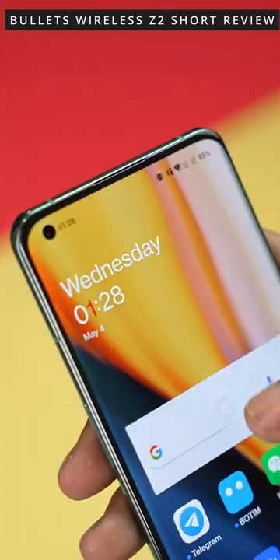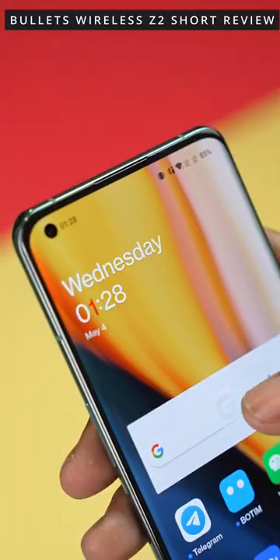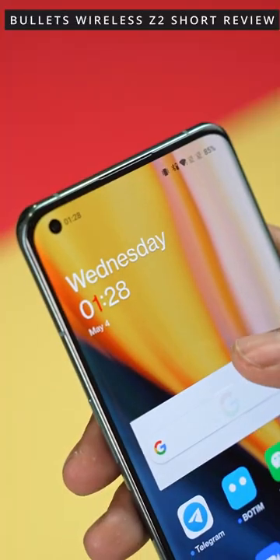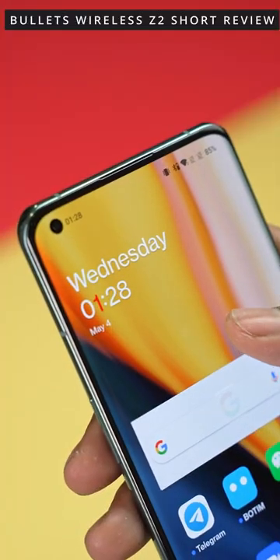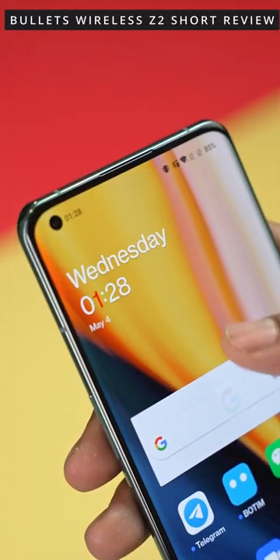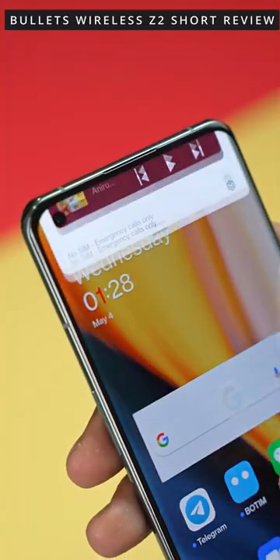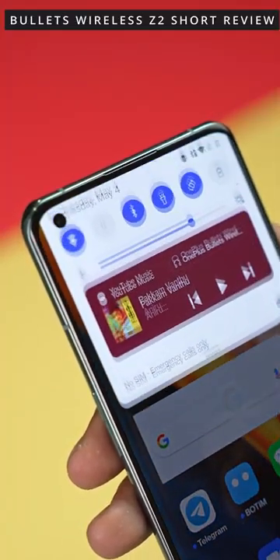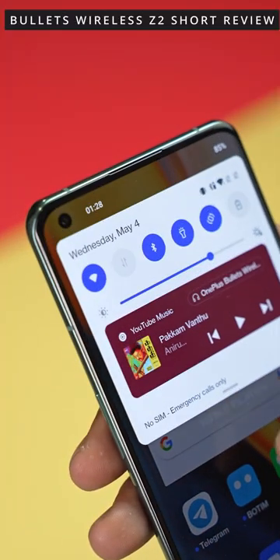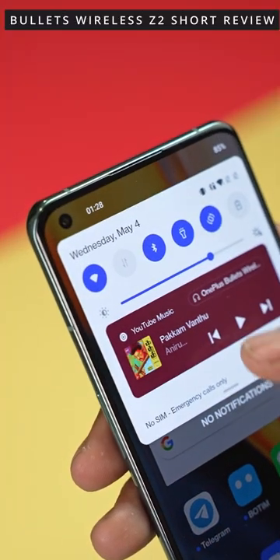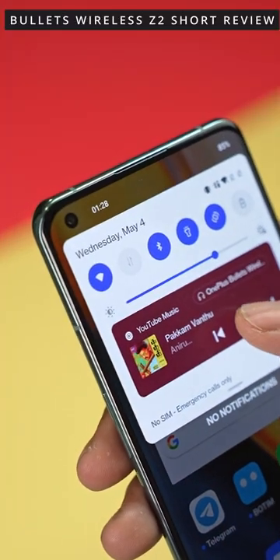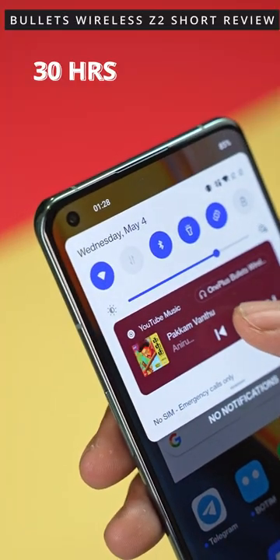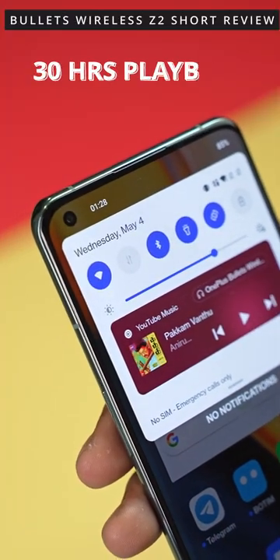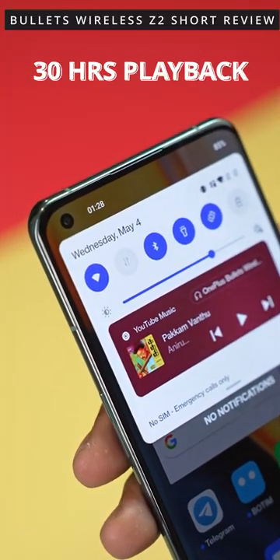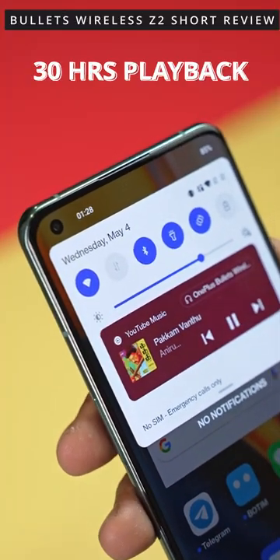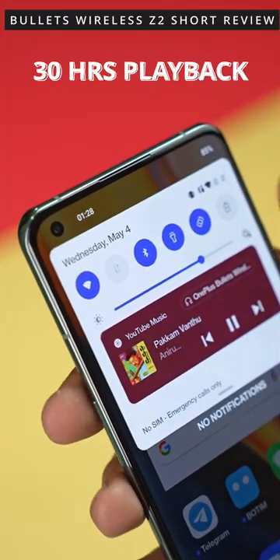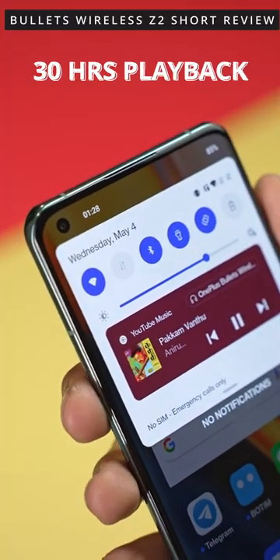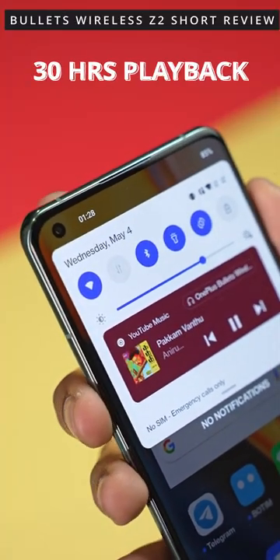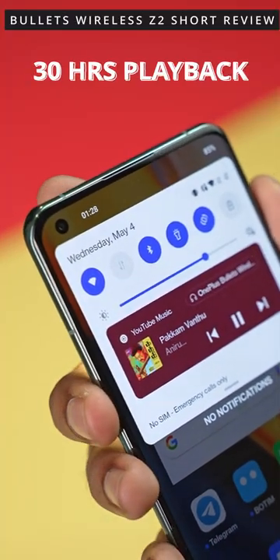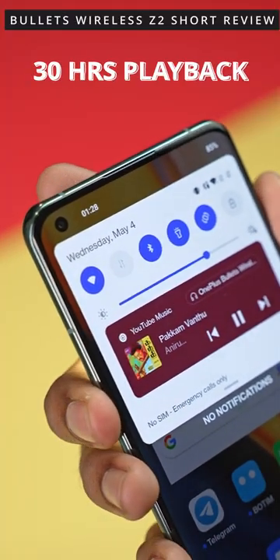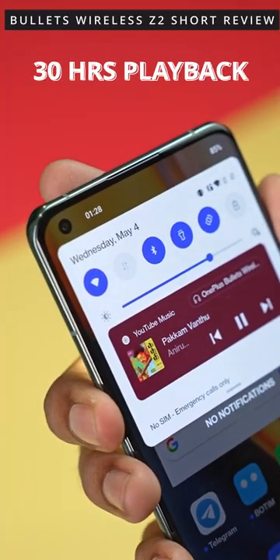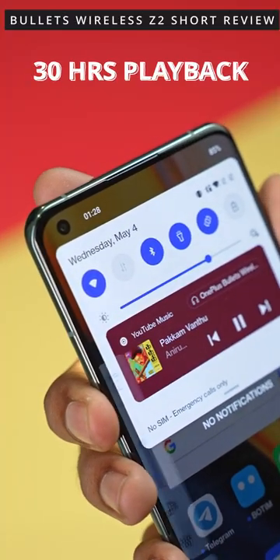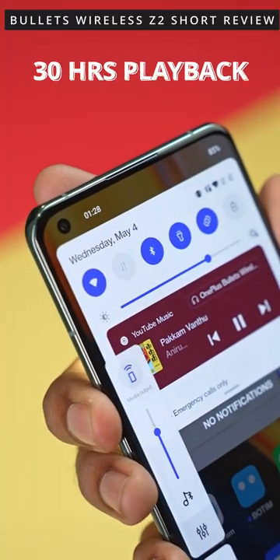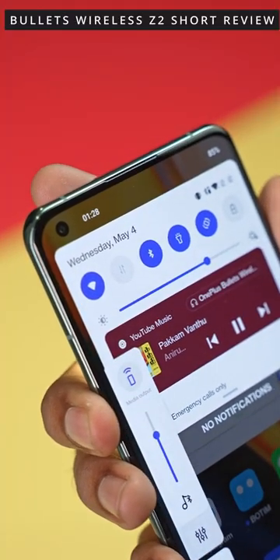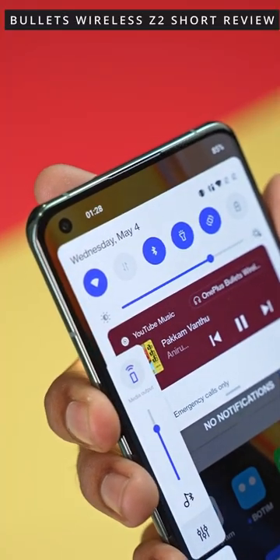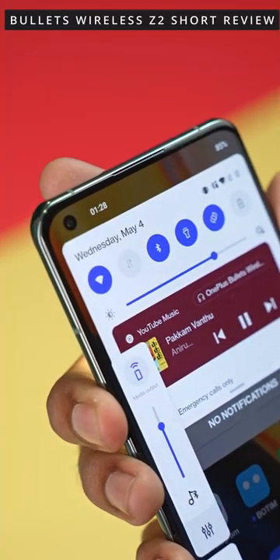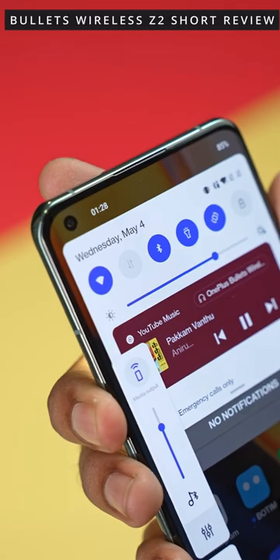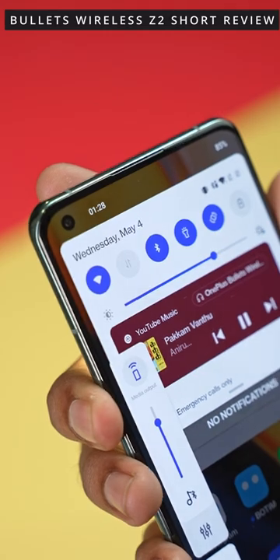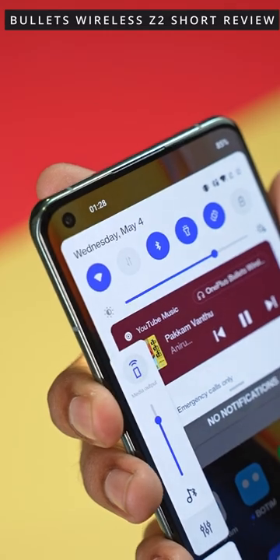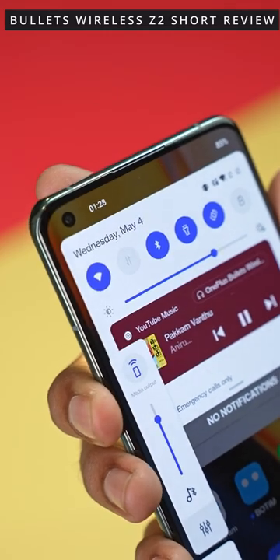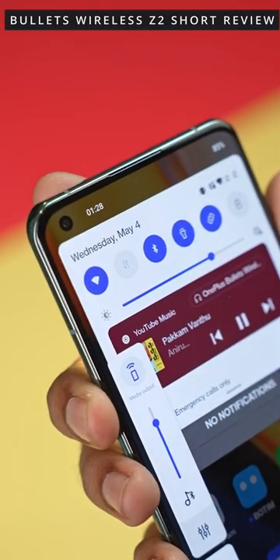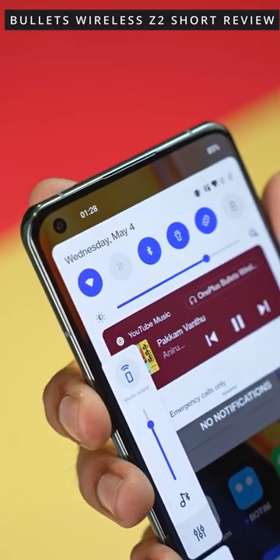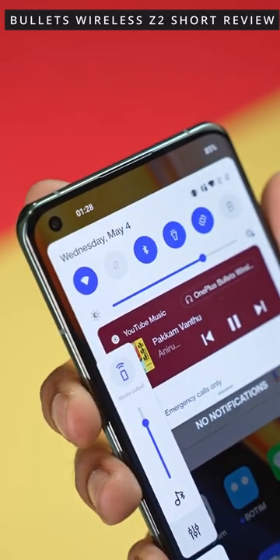With music, you get 30 hours of battery life on continuous playback. With 12.4mm bass drivers, the sound is excellent.